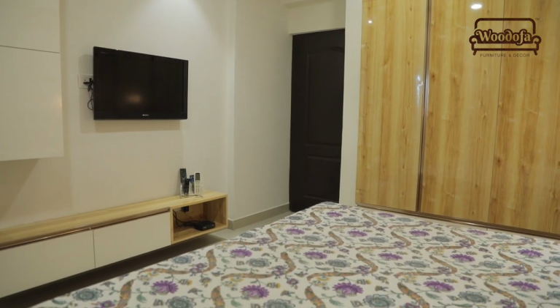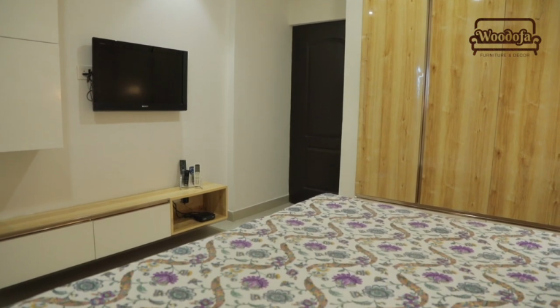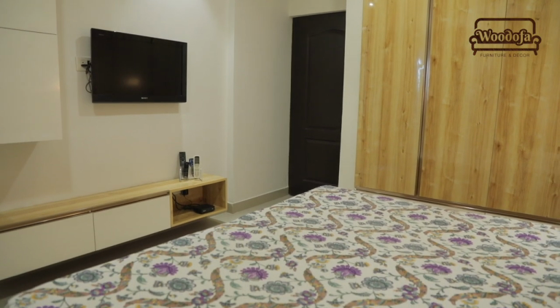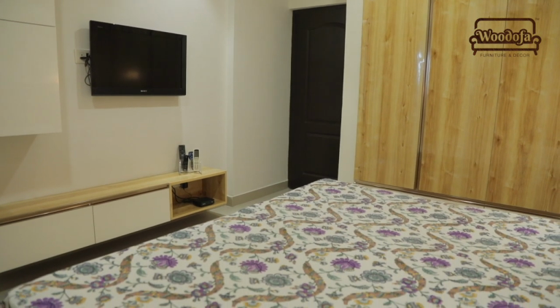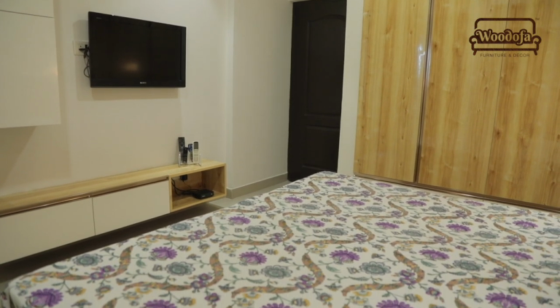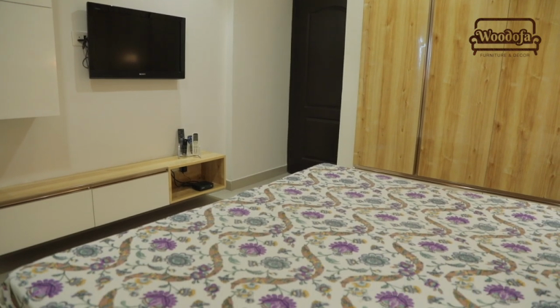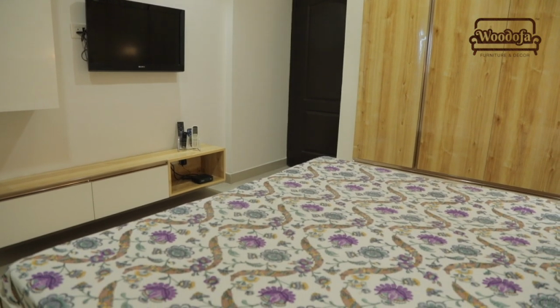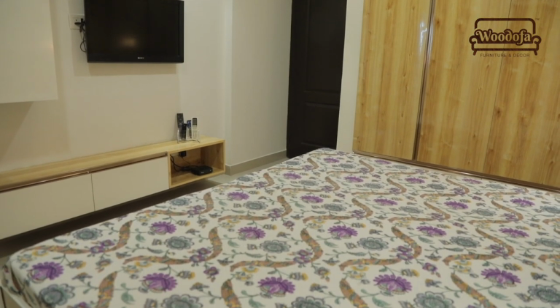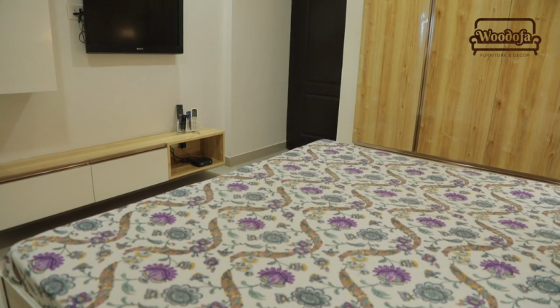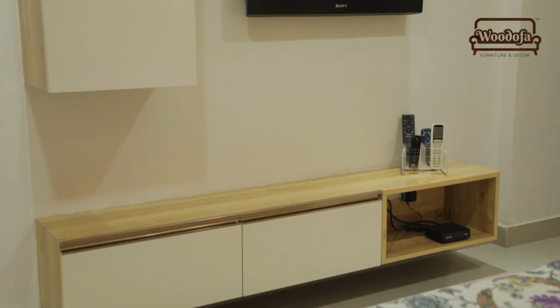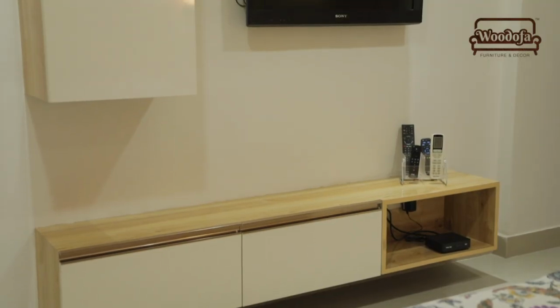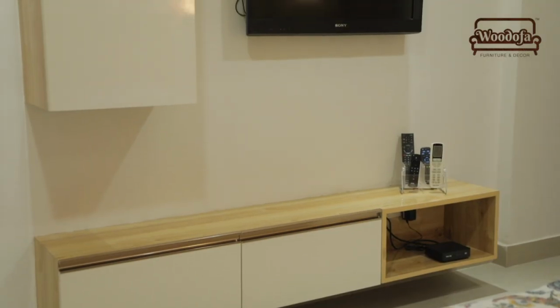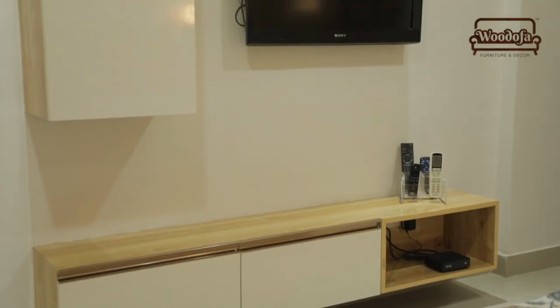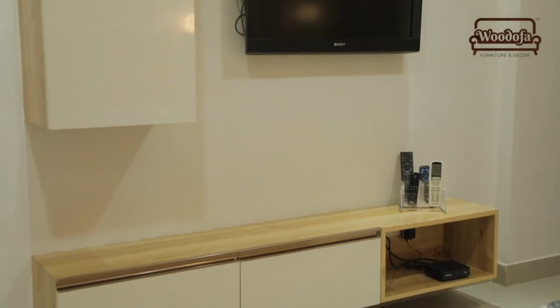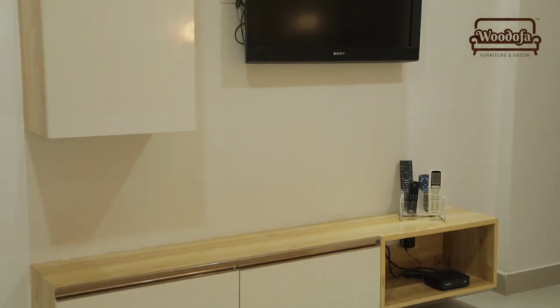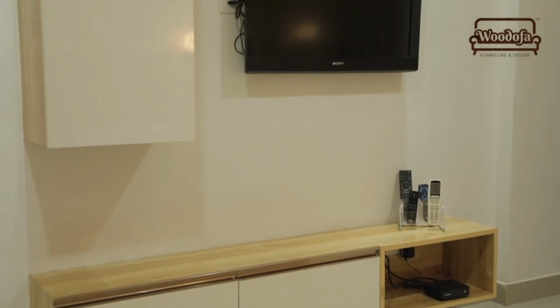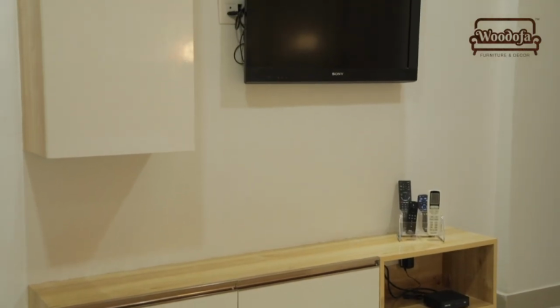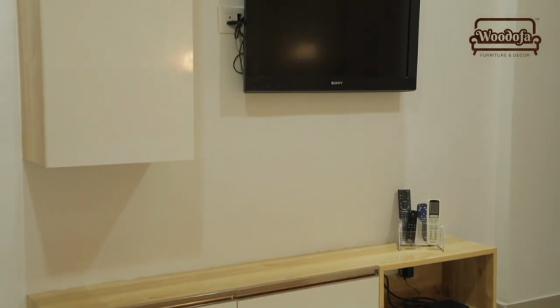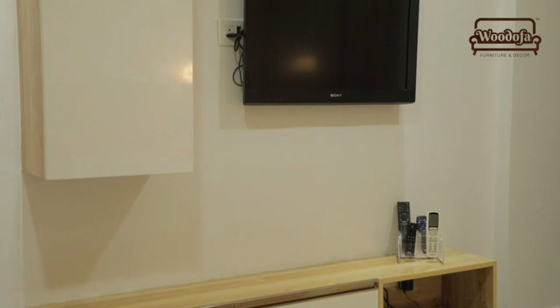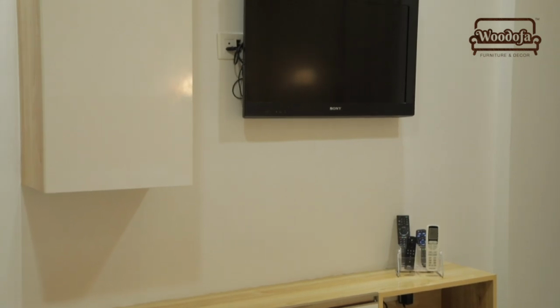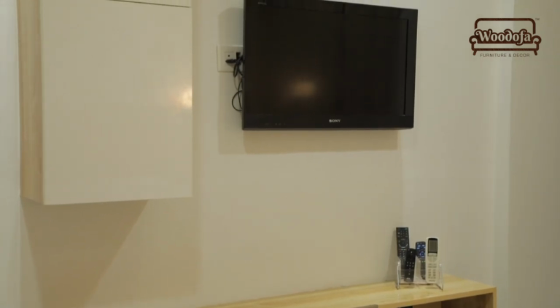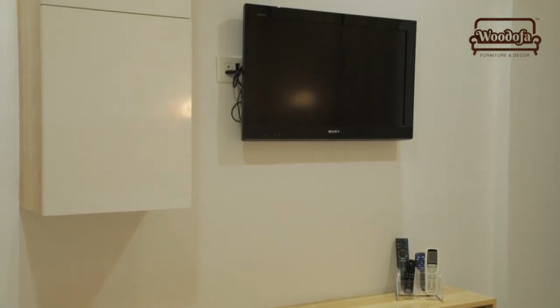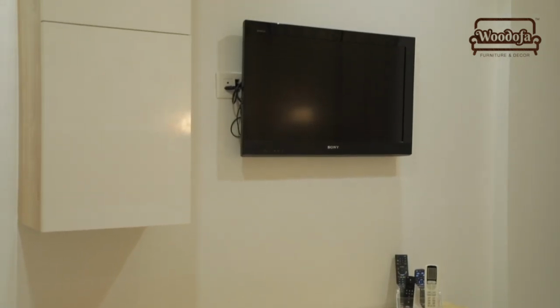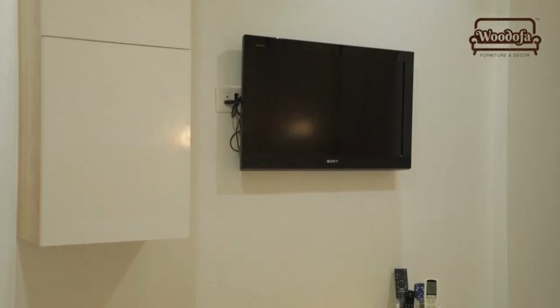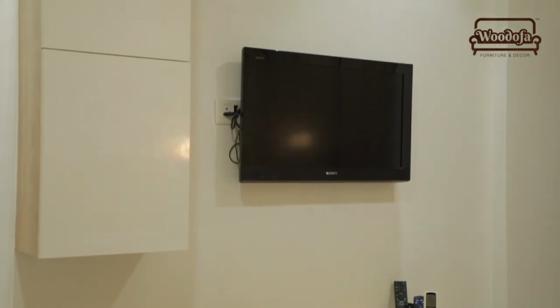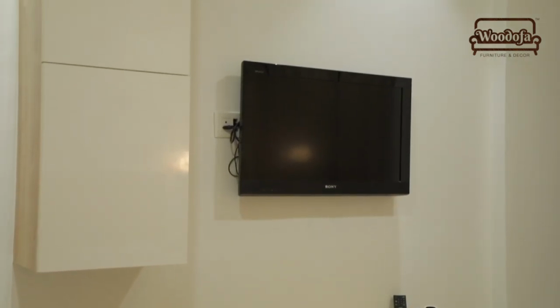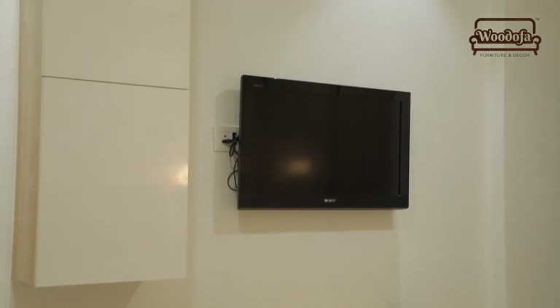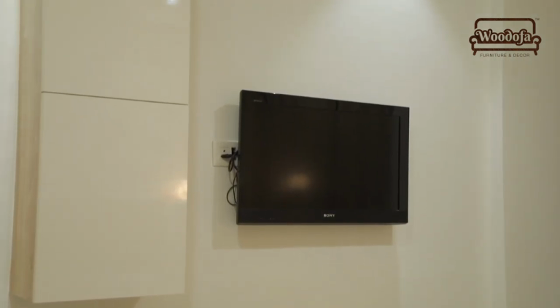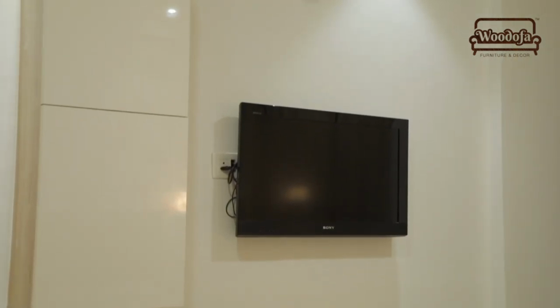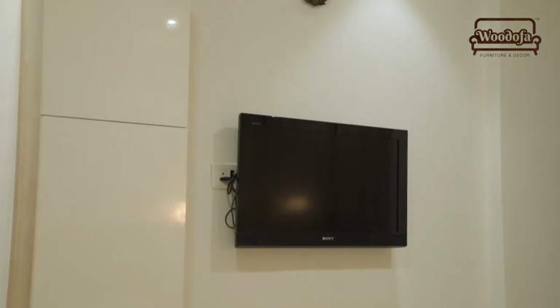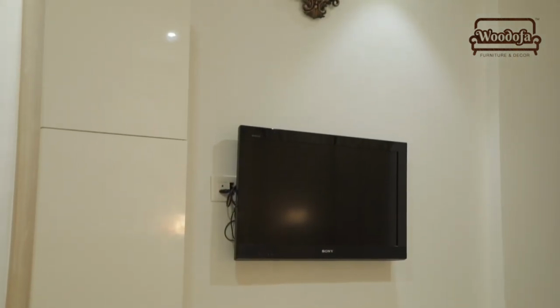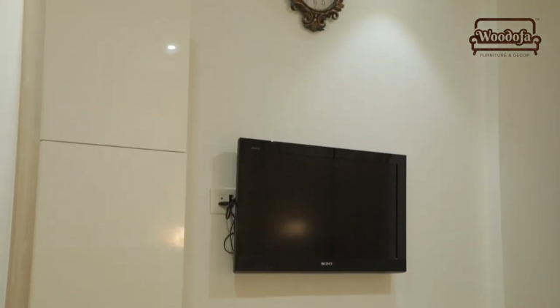This is a very simple TV unit — there is a ledge, a small storage, and the TV is mounted directly on the wall.